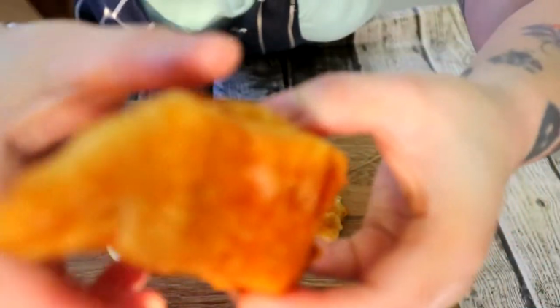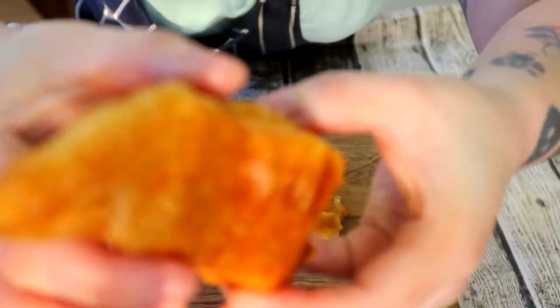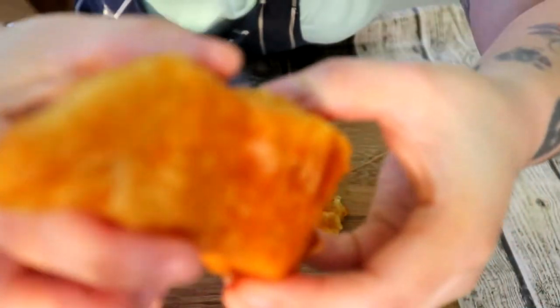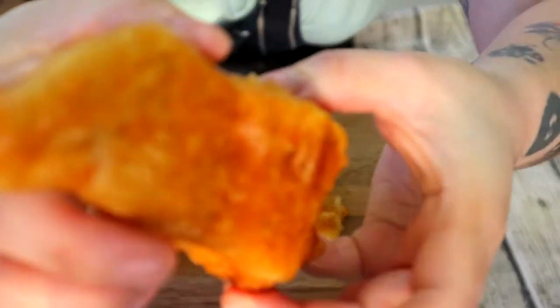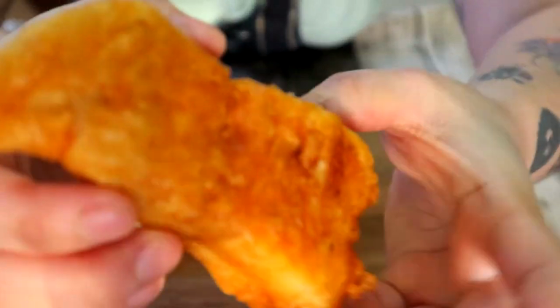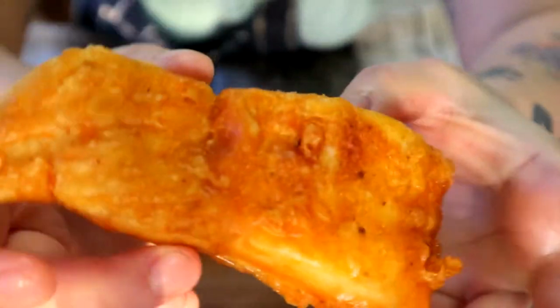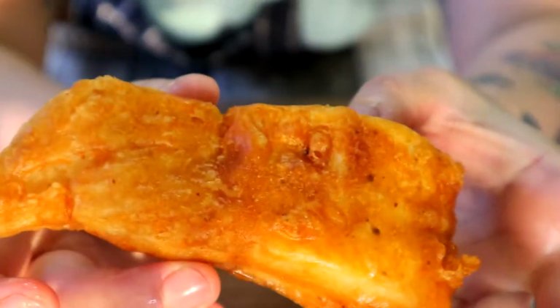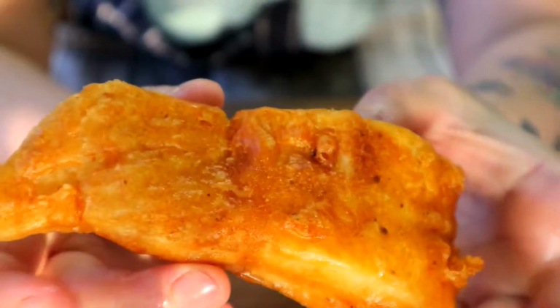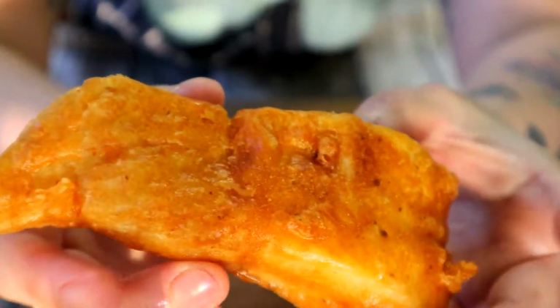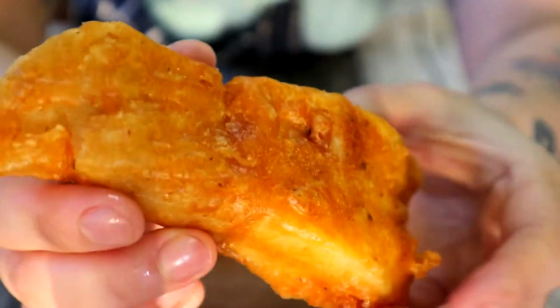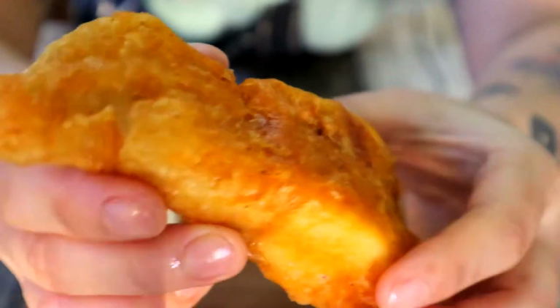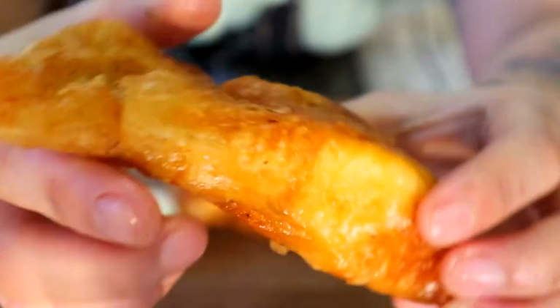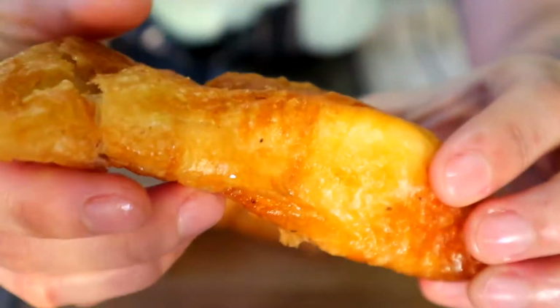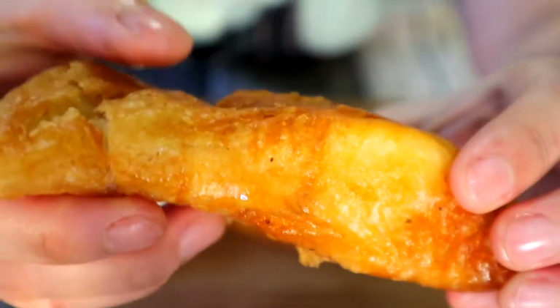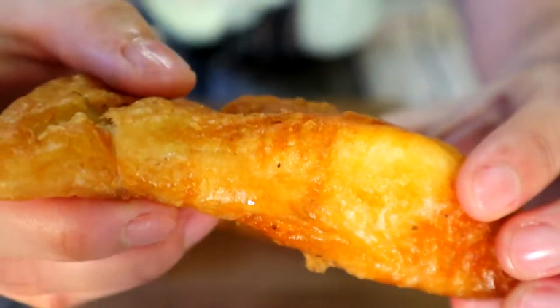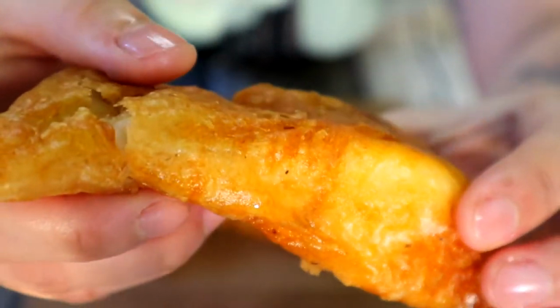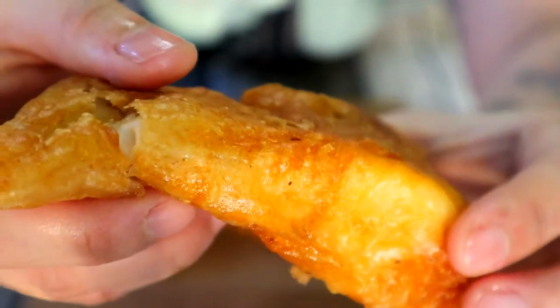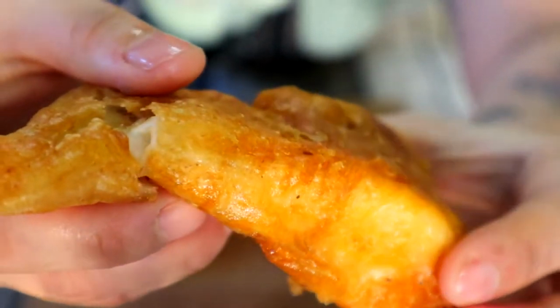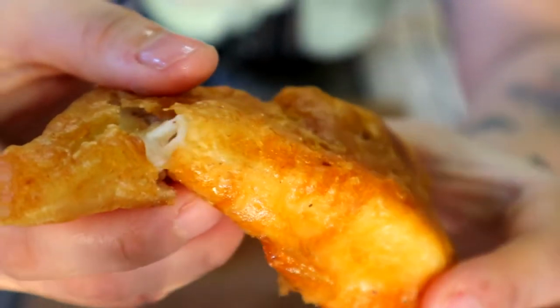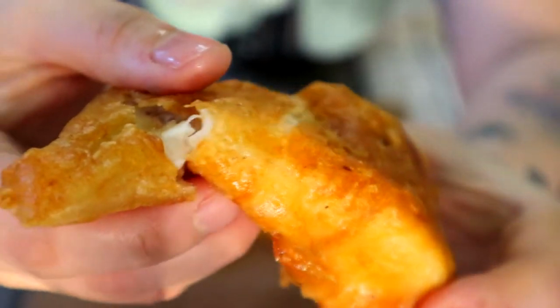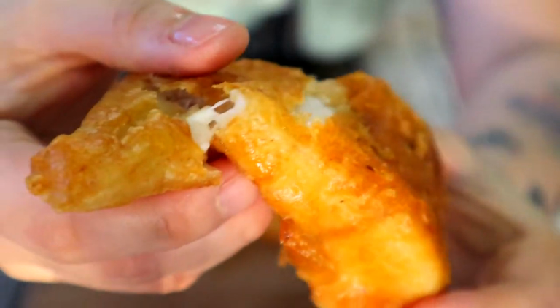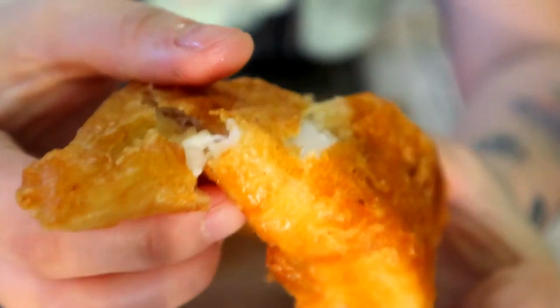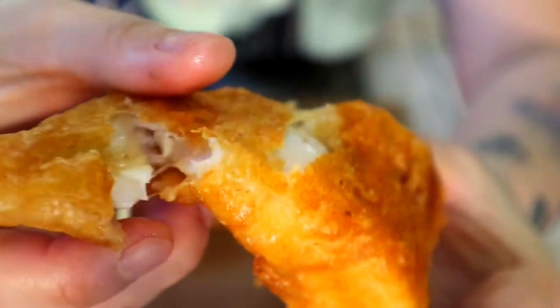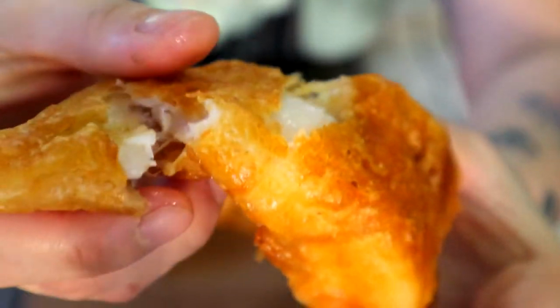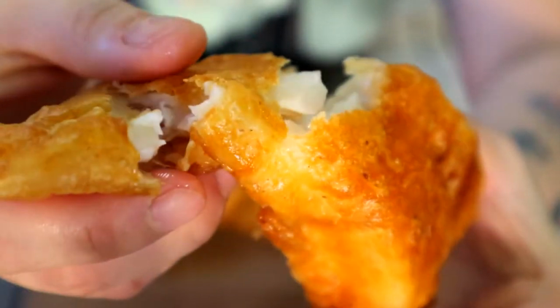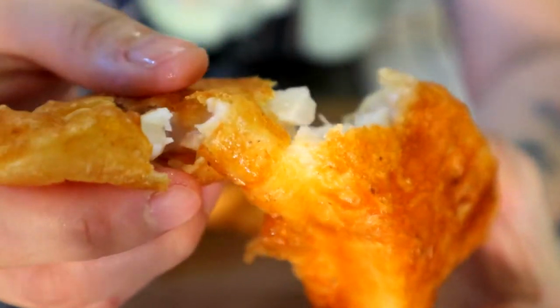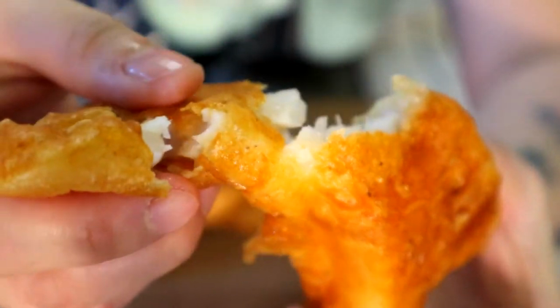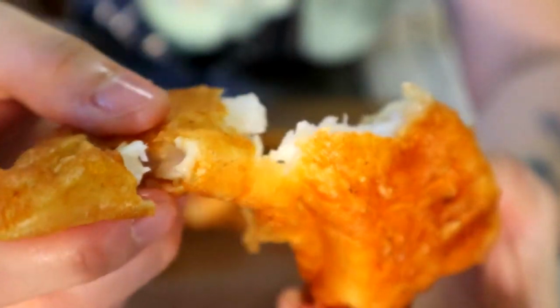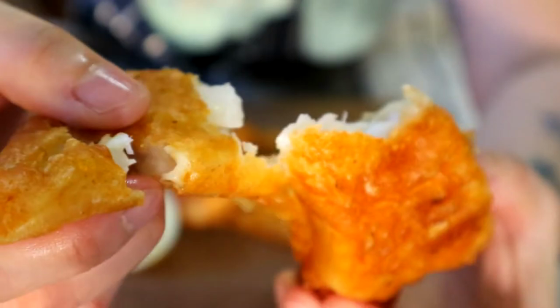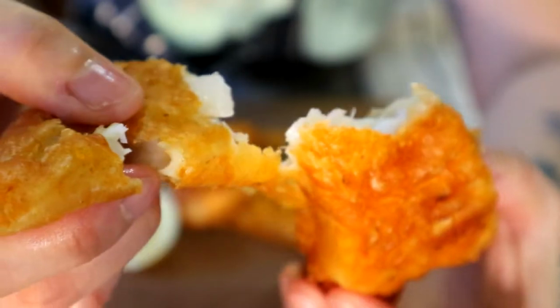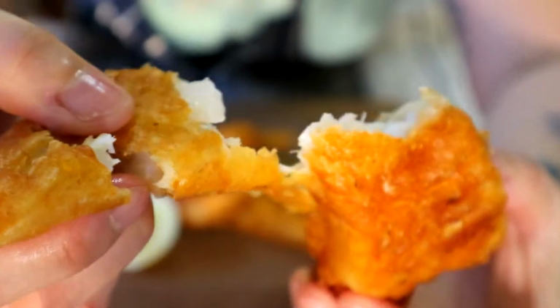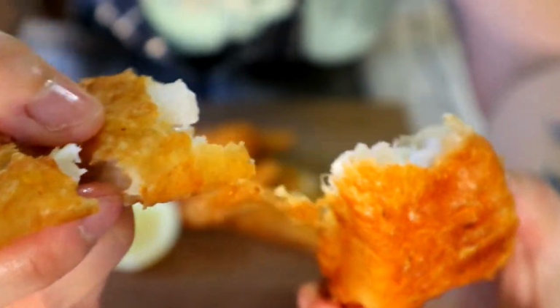Hi, I'm going straight to the point of this video. This is how I make tempura fish.